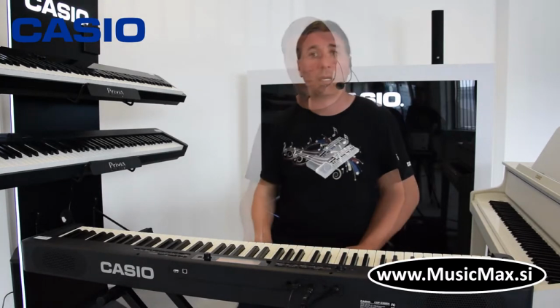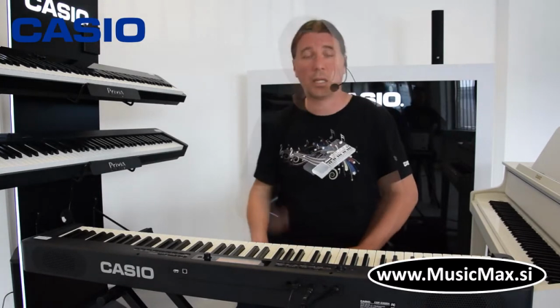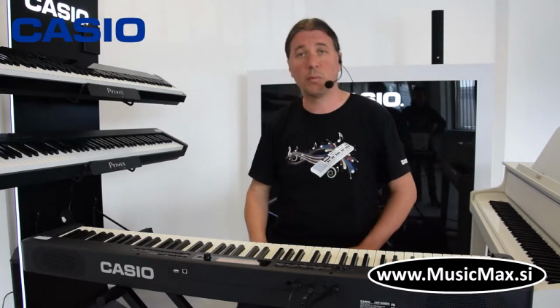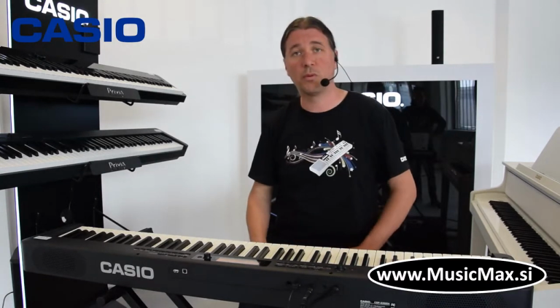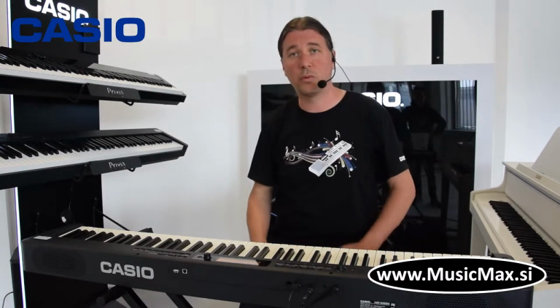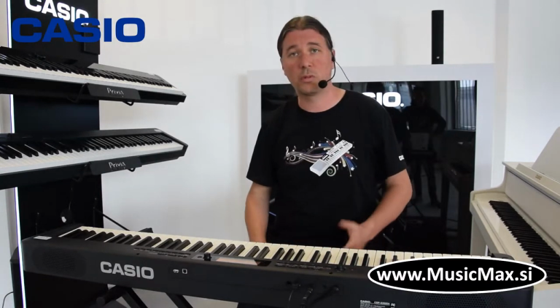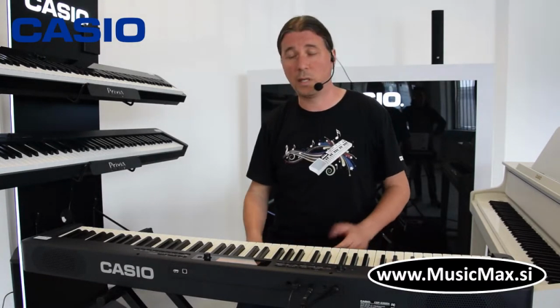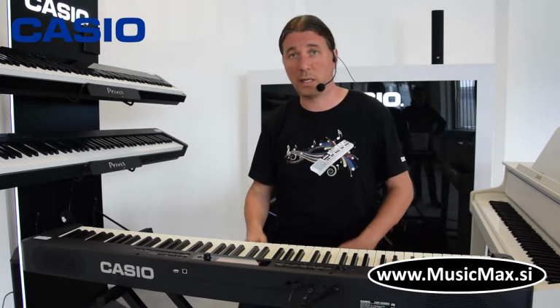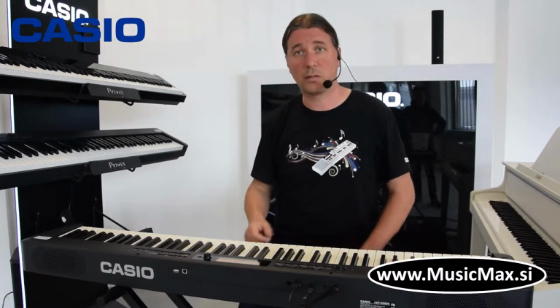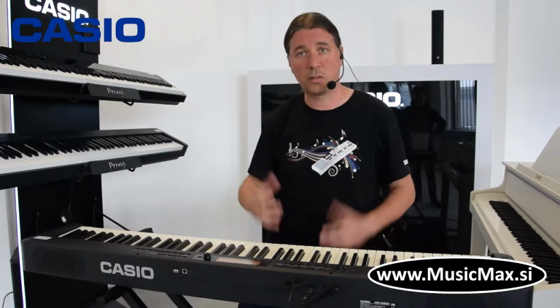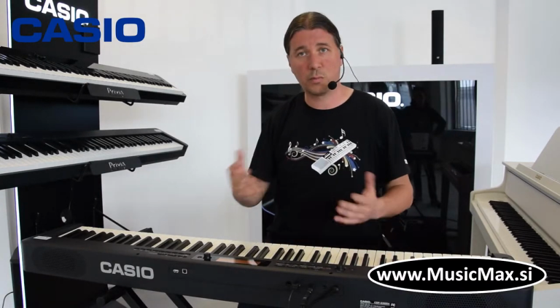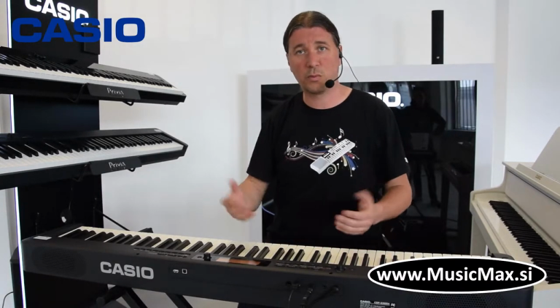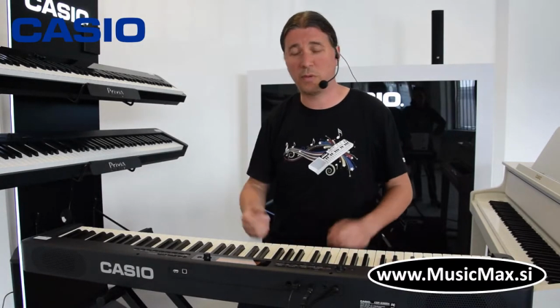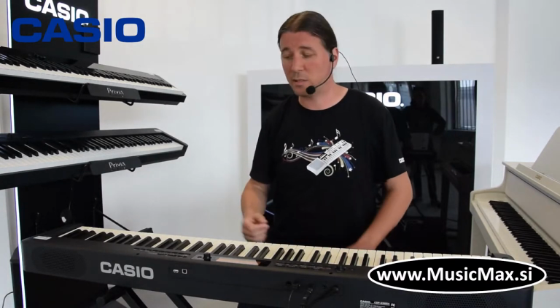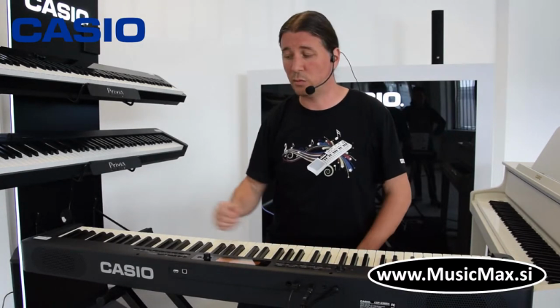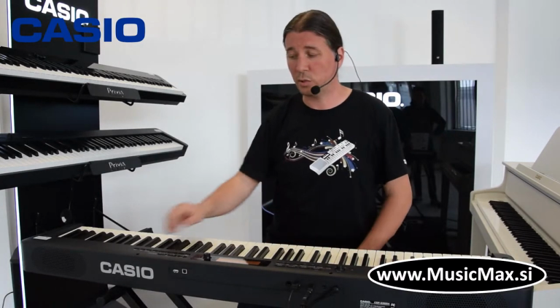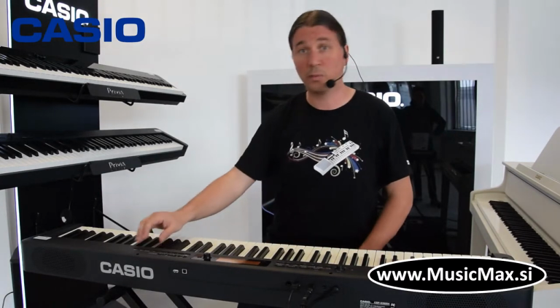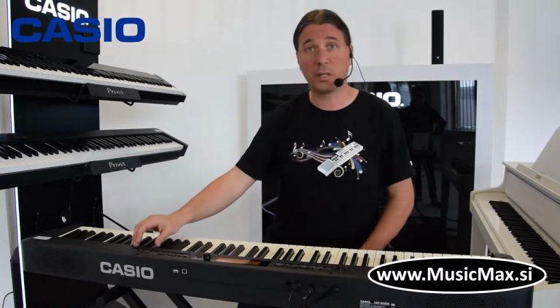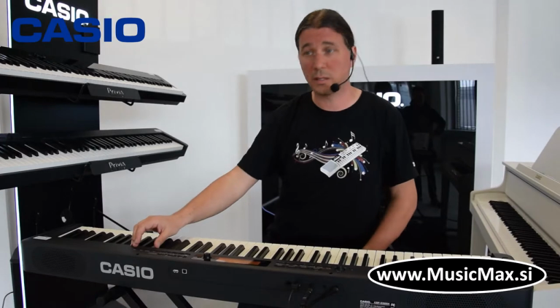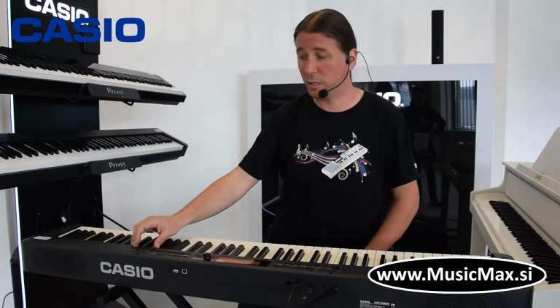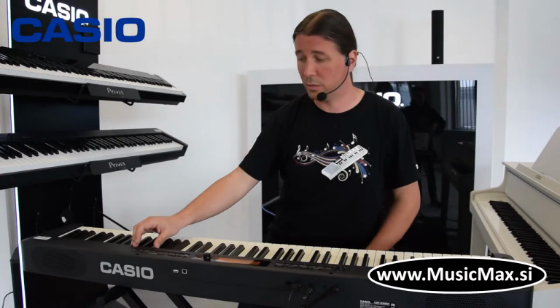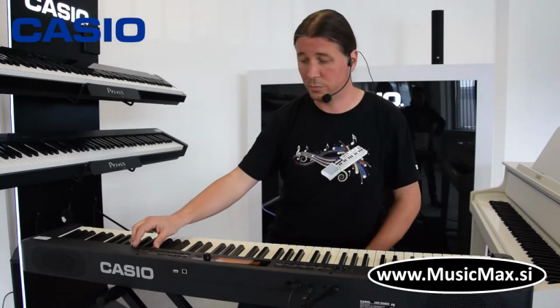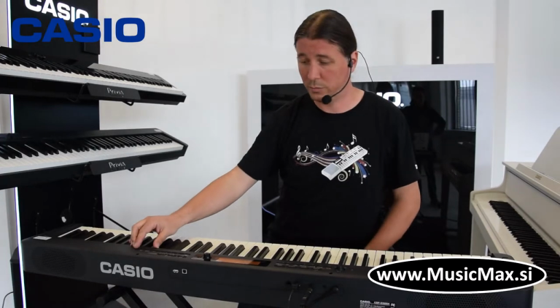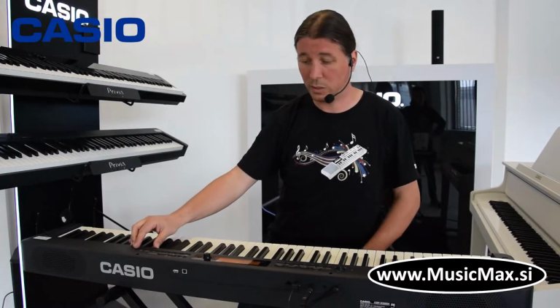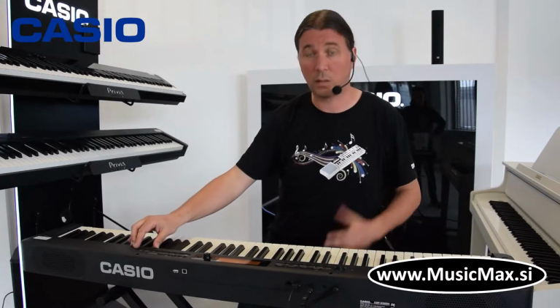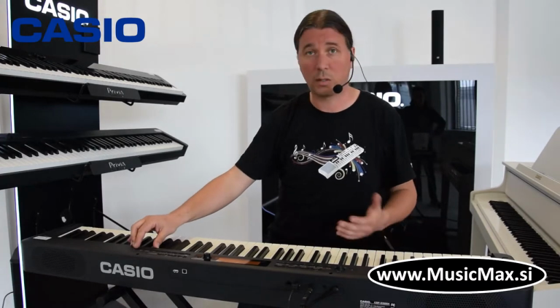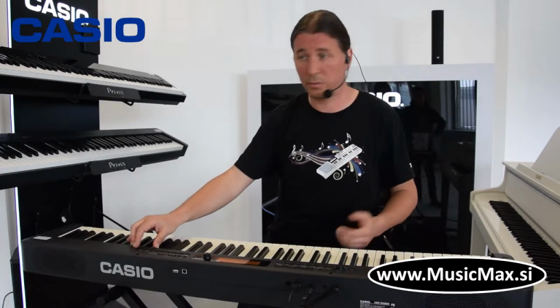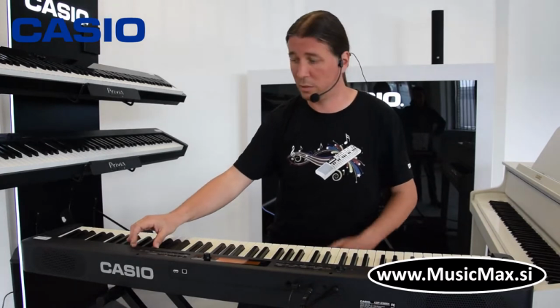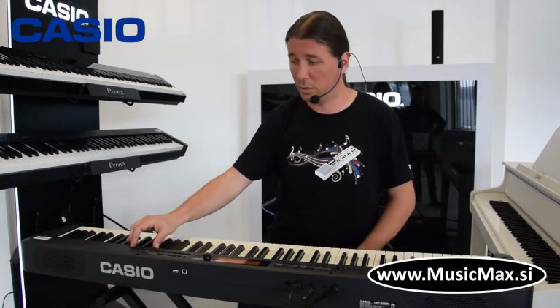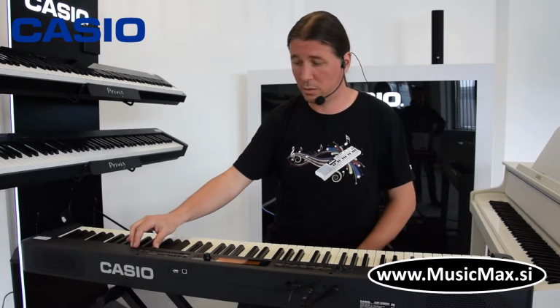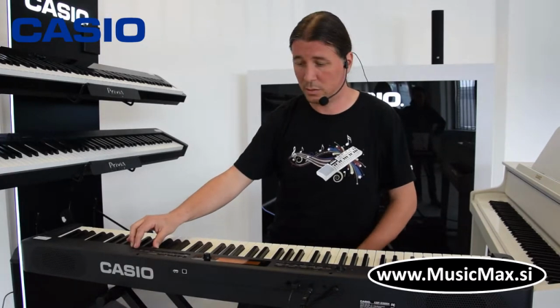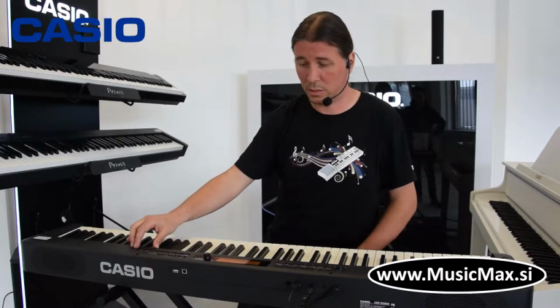Imamo i funkciju layer, tj. možemo dva sounda kombinirati zajedno, kao klavir i string.